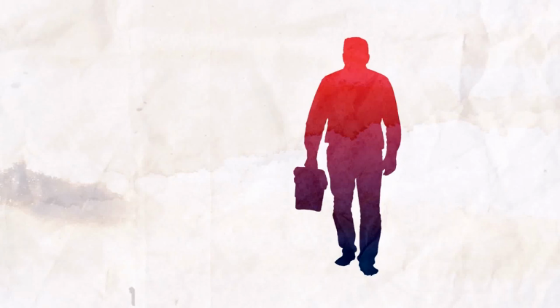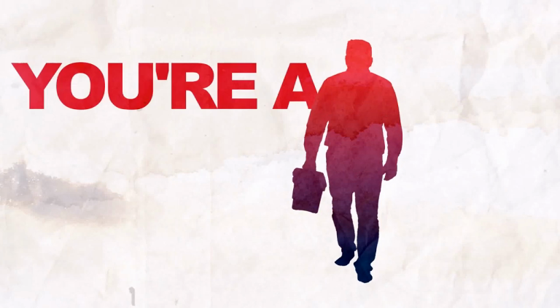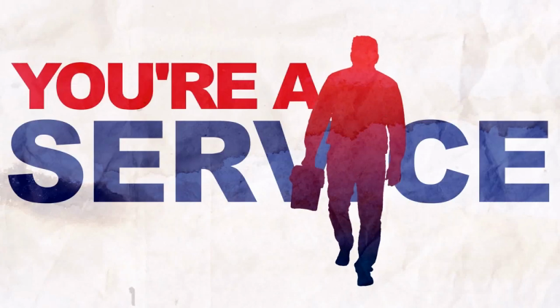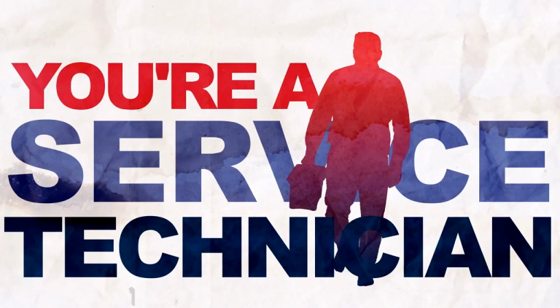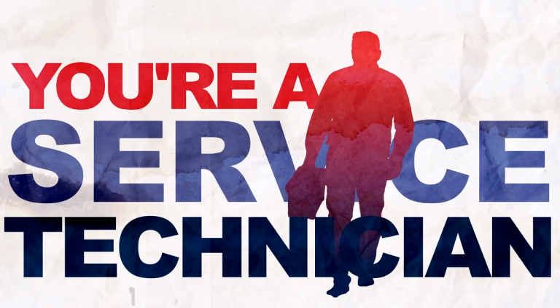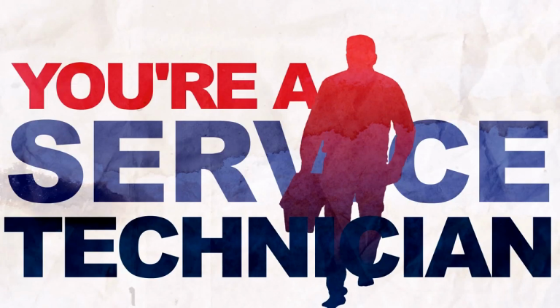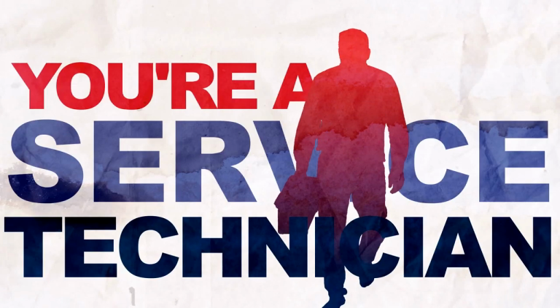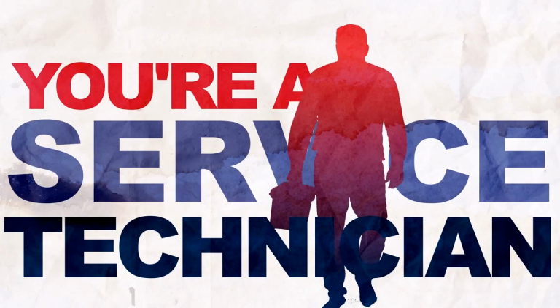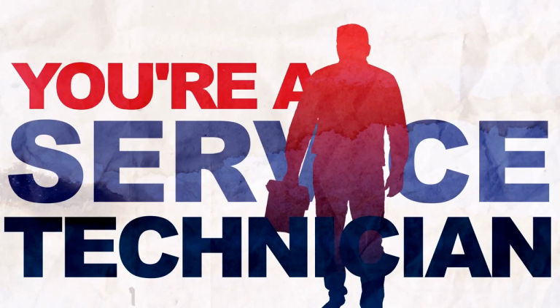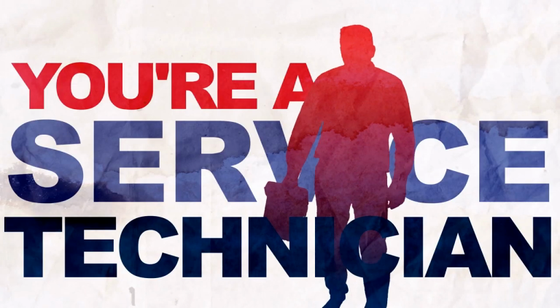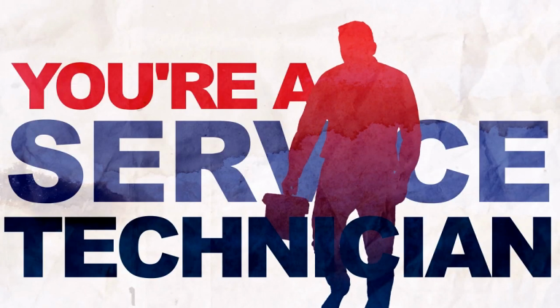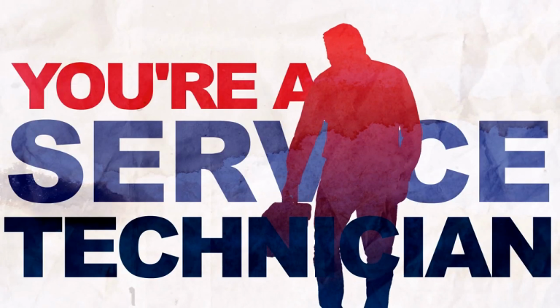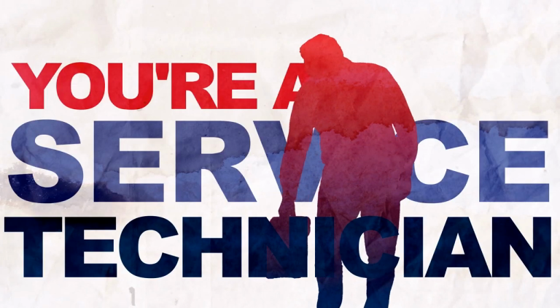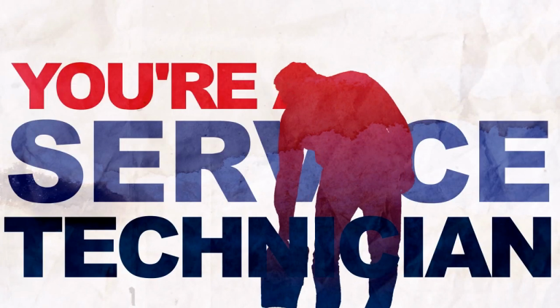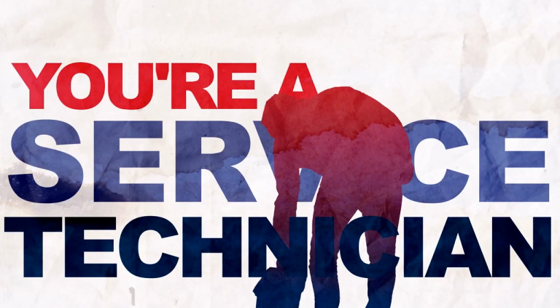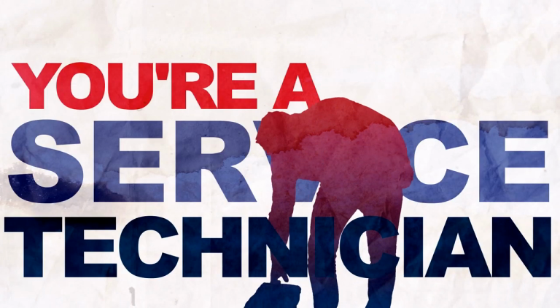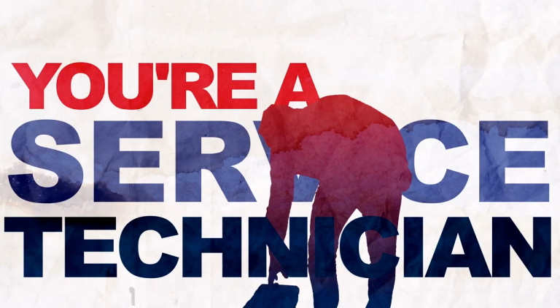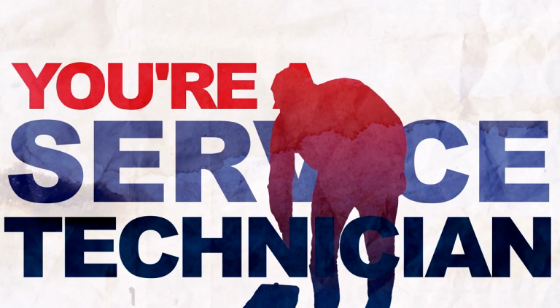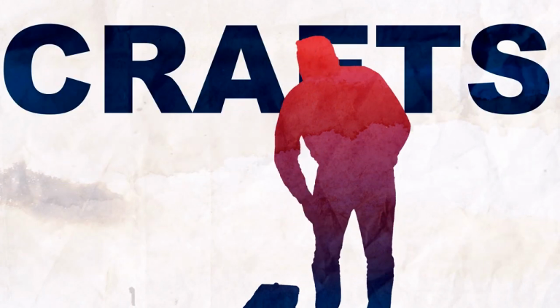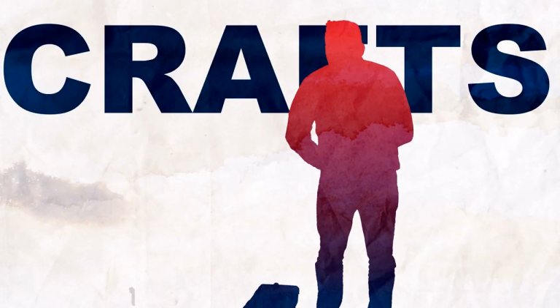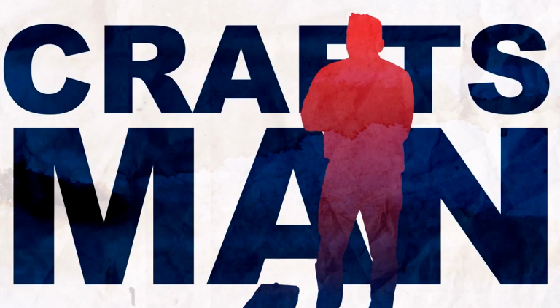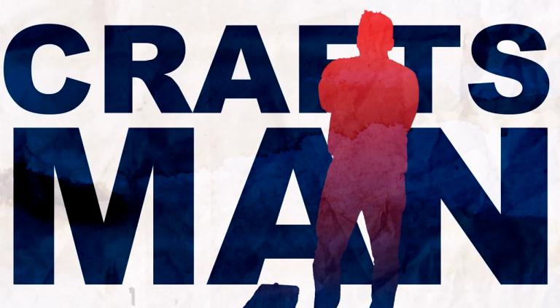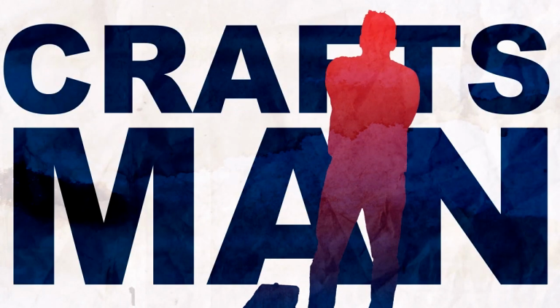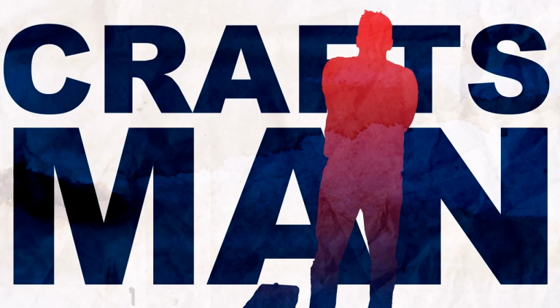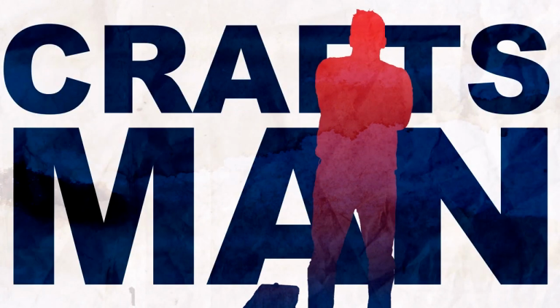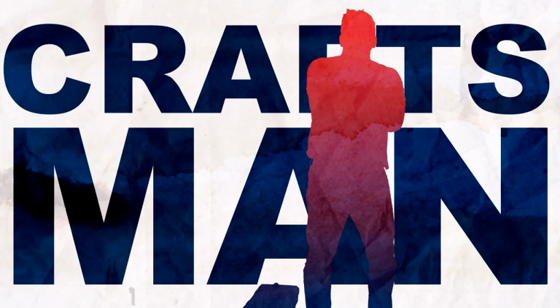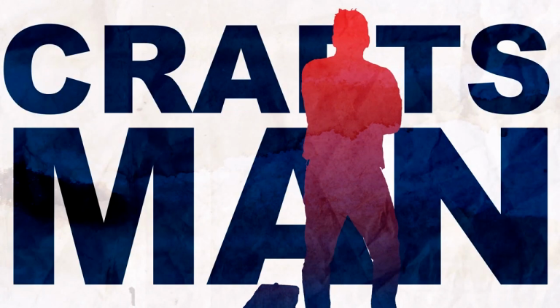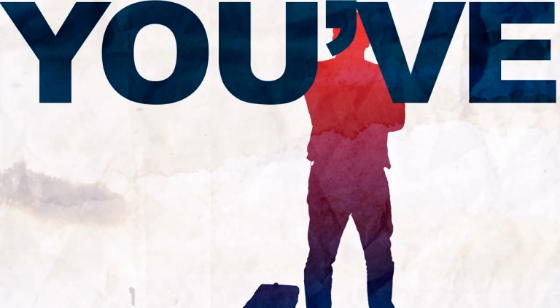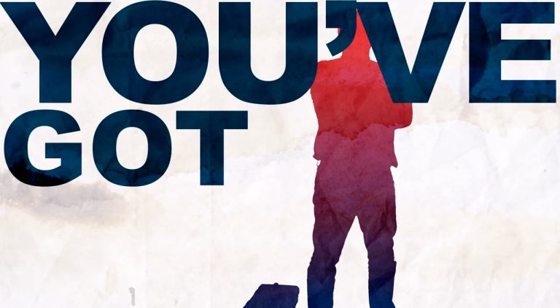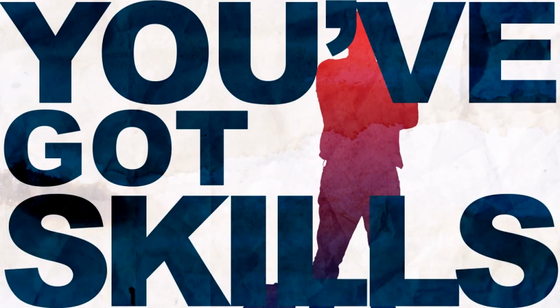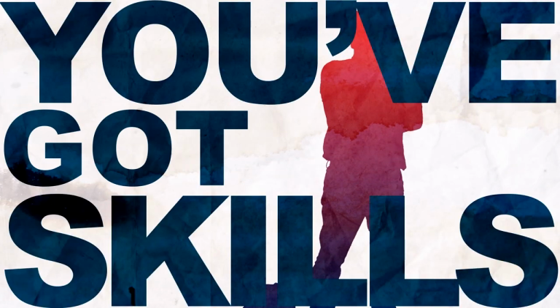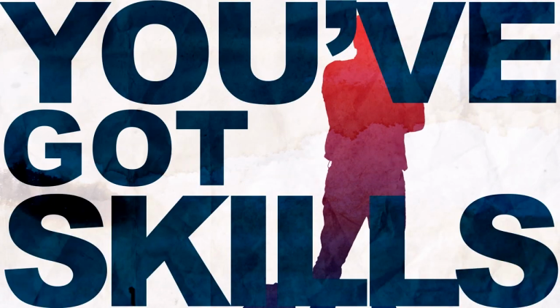You're a service technician. Not just any technician, but a craftsman. In other words, you got skills.